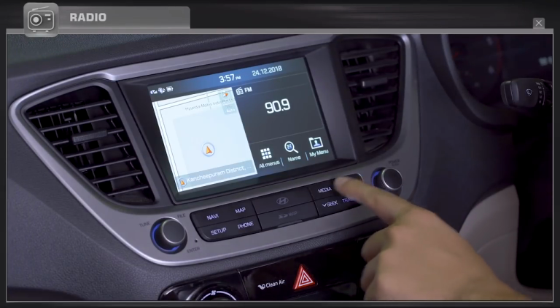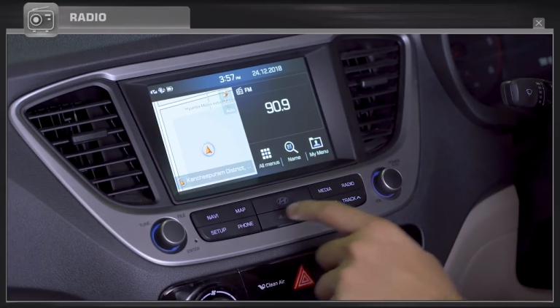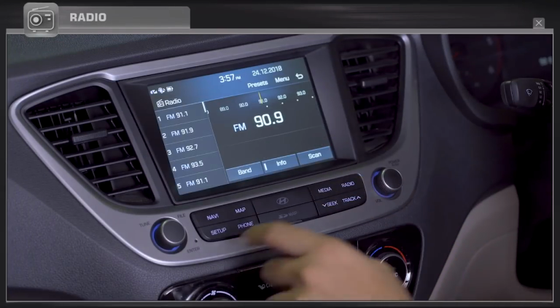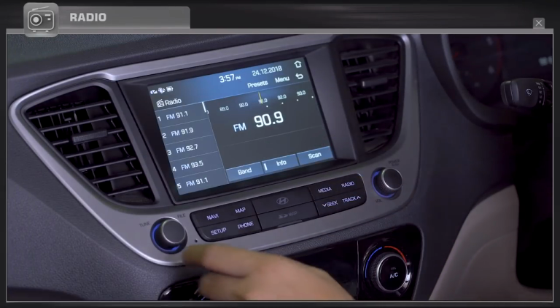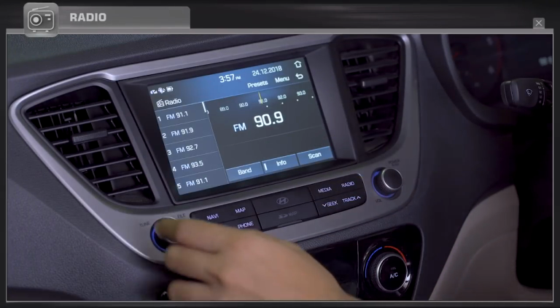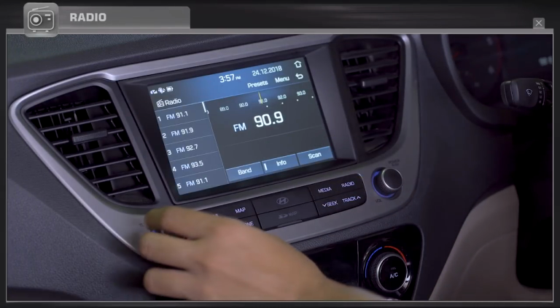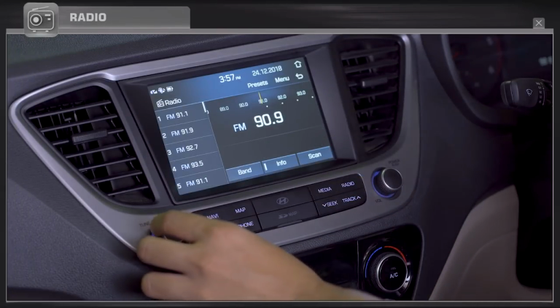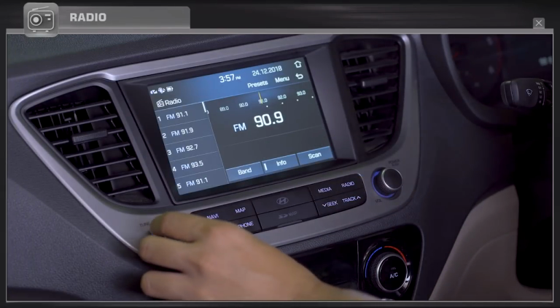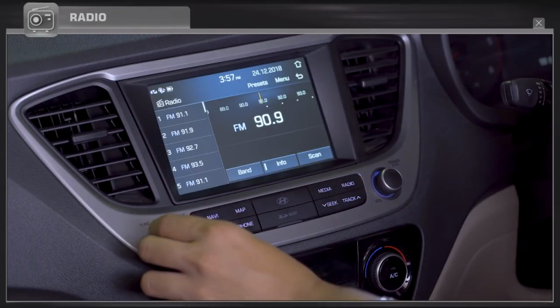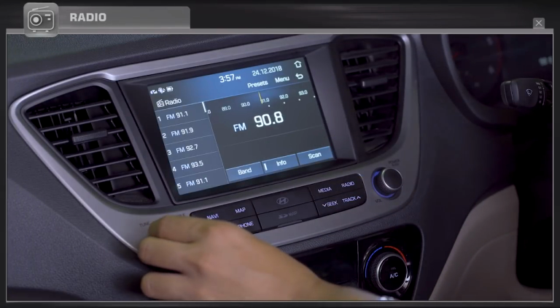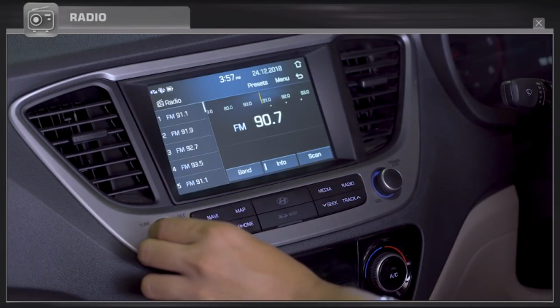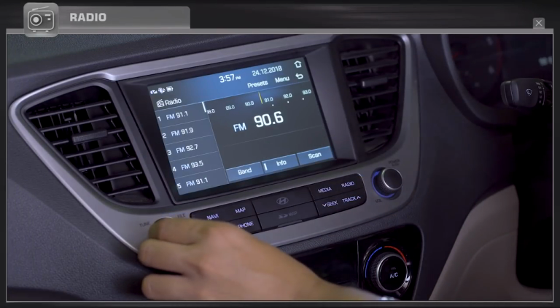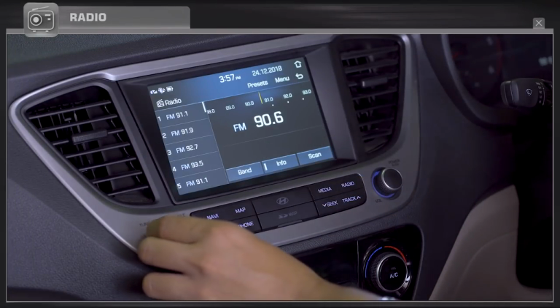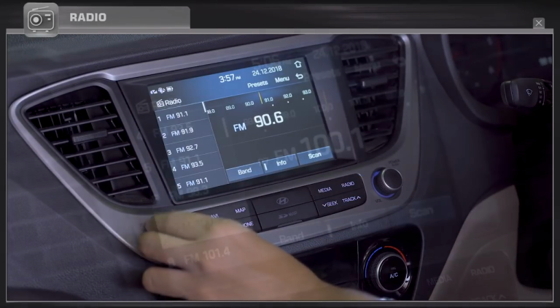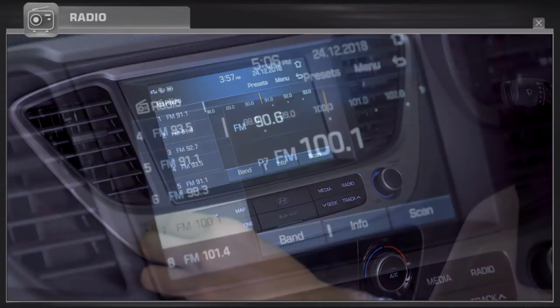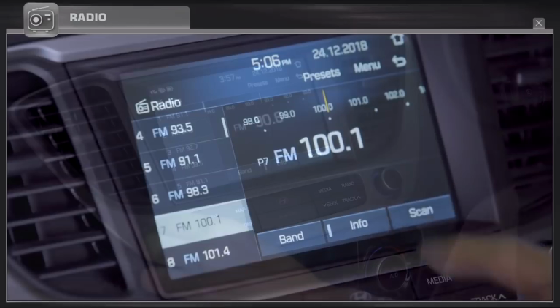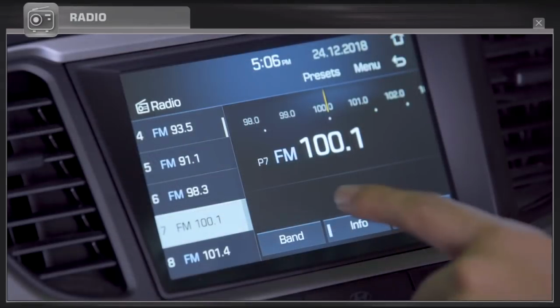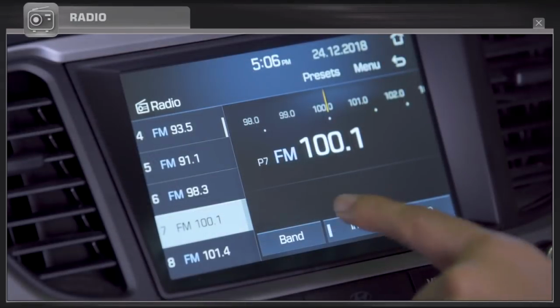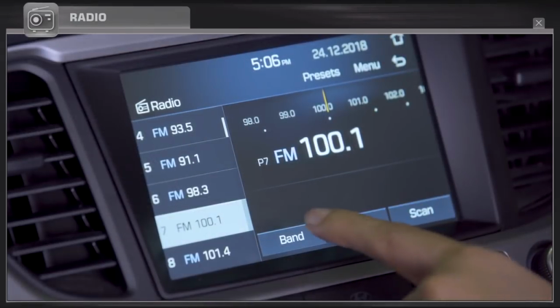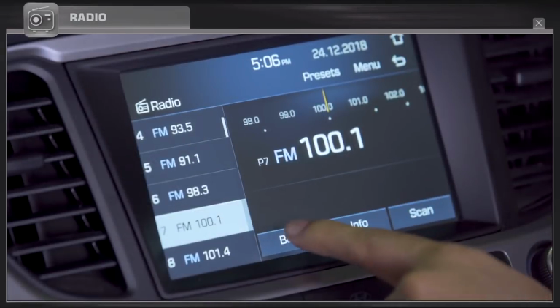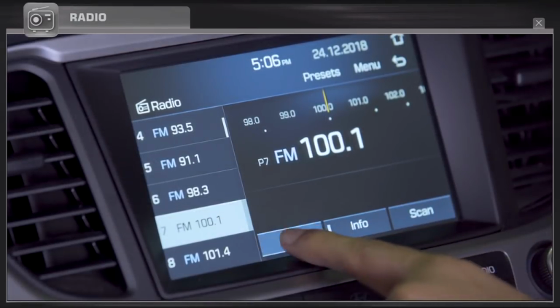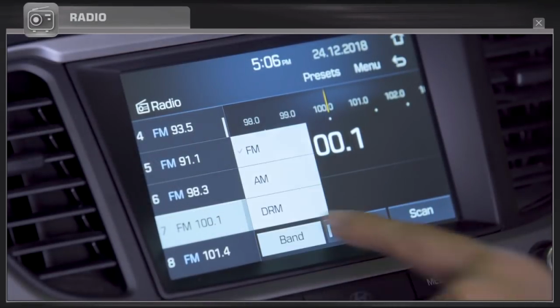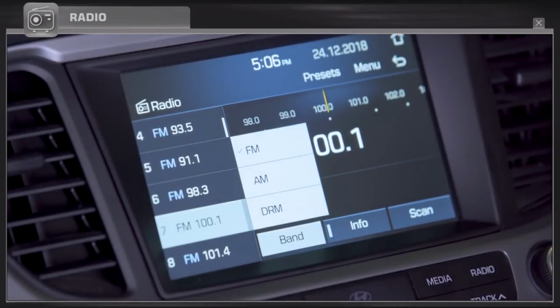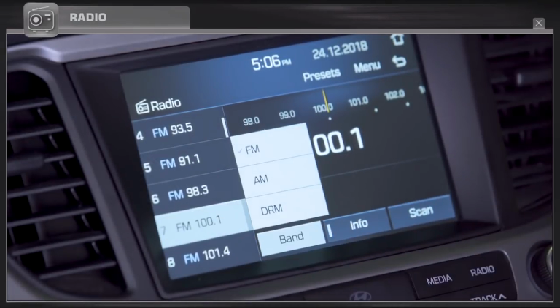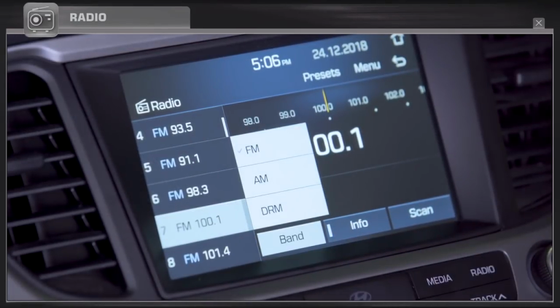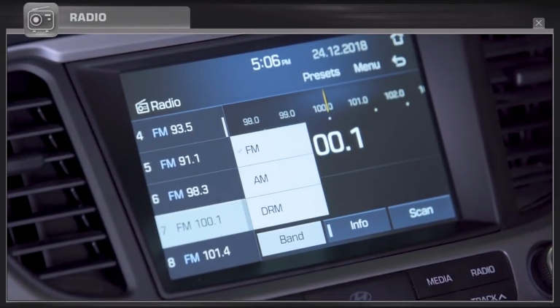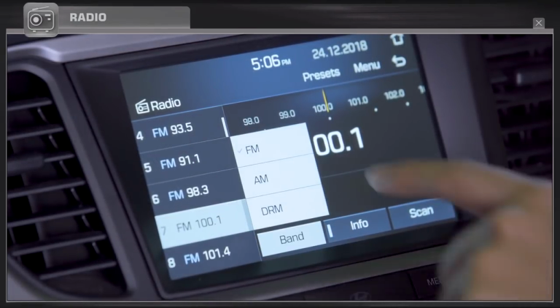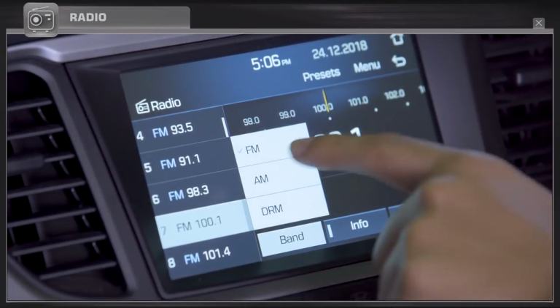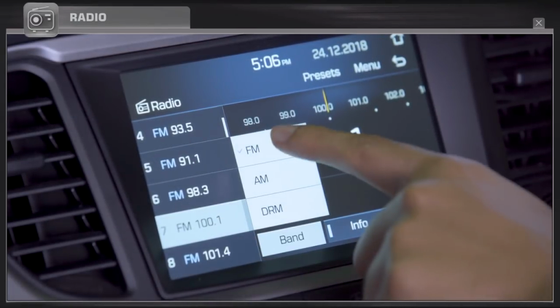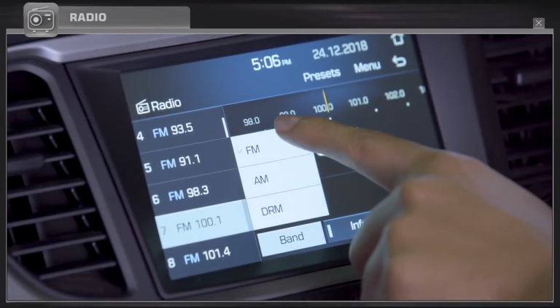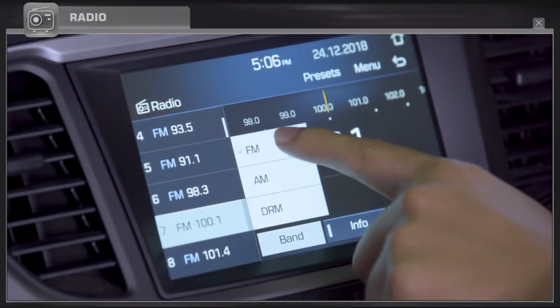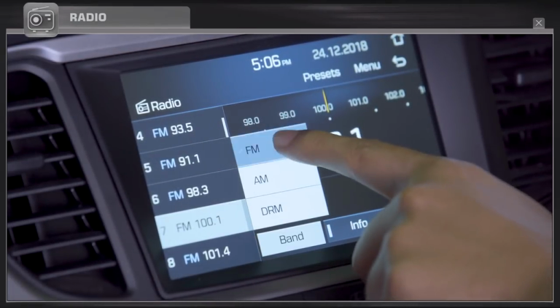Users can tune into radio at FM, AM, and DRM frequency bands.